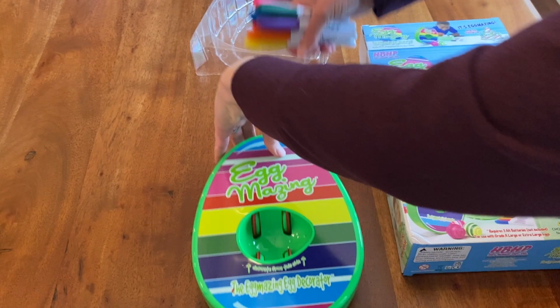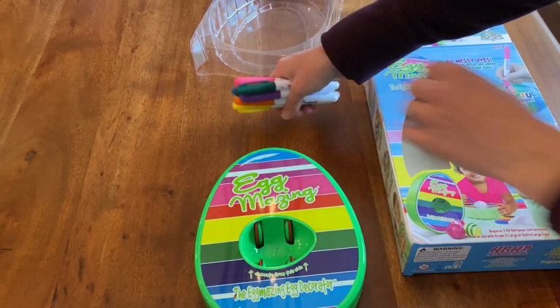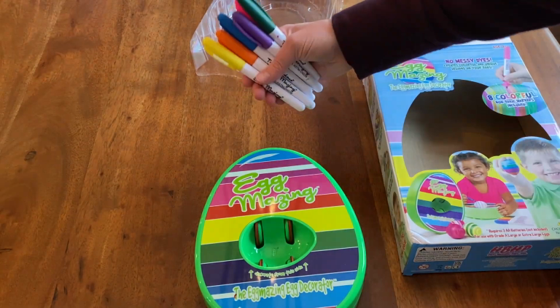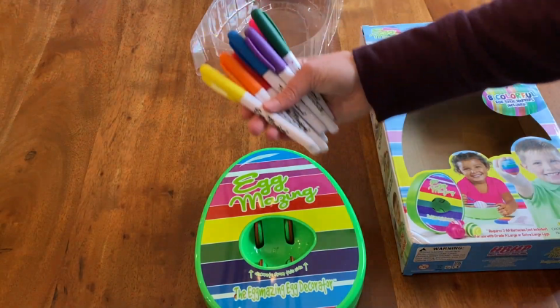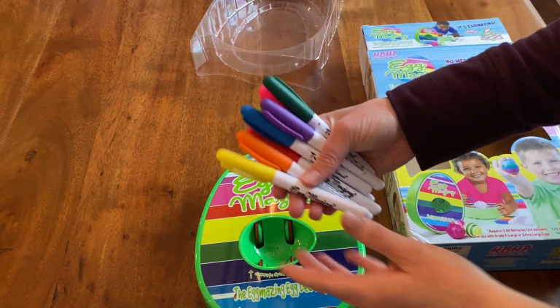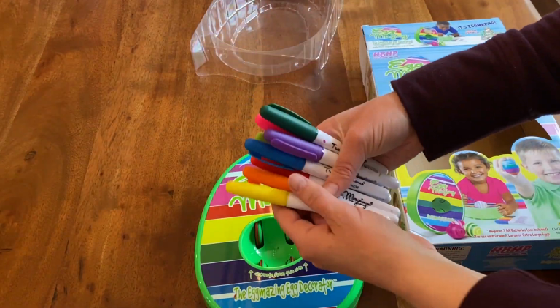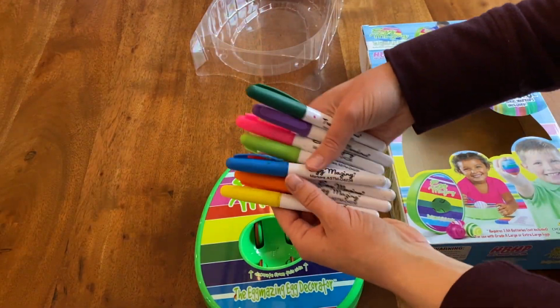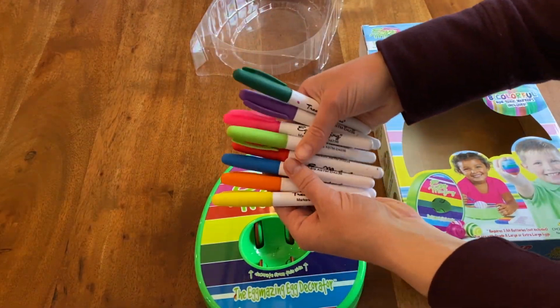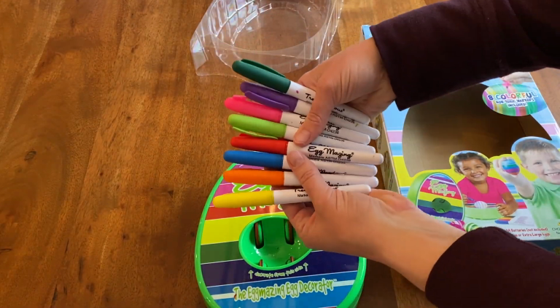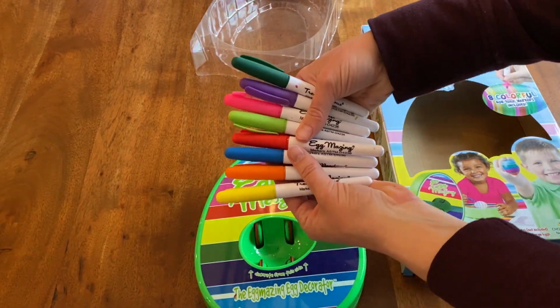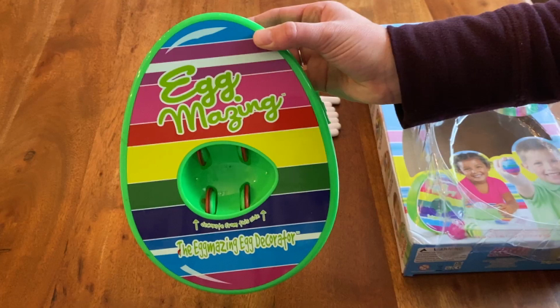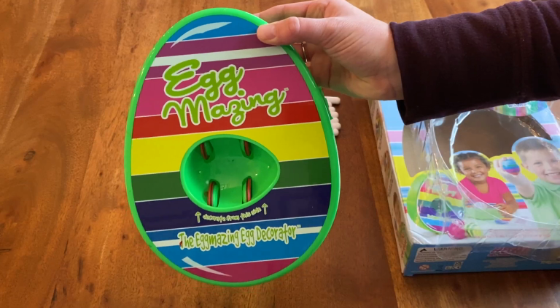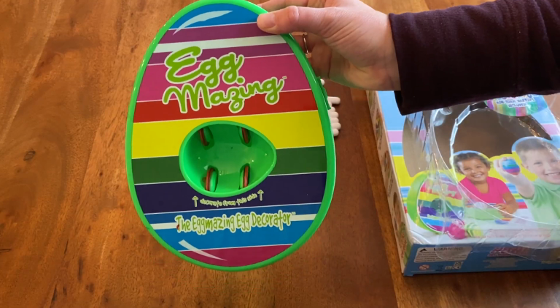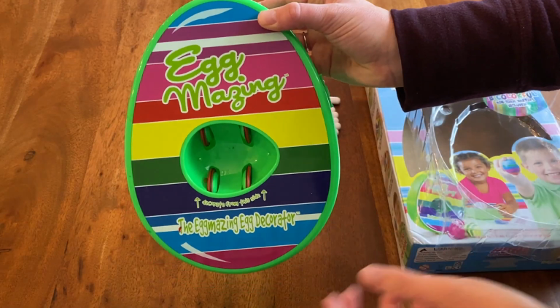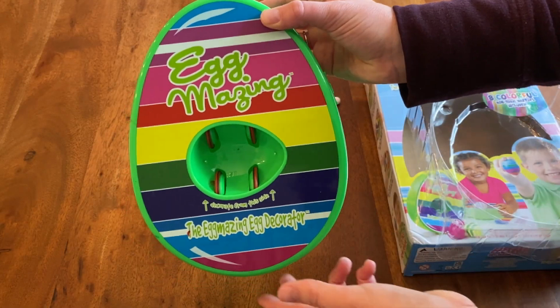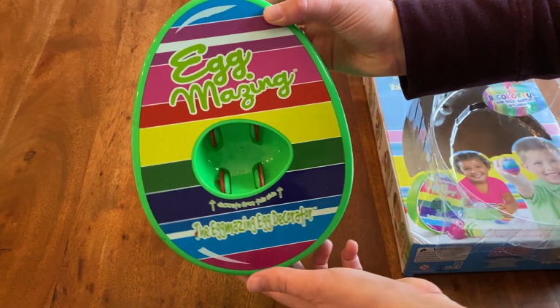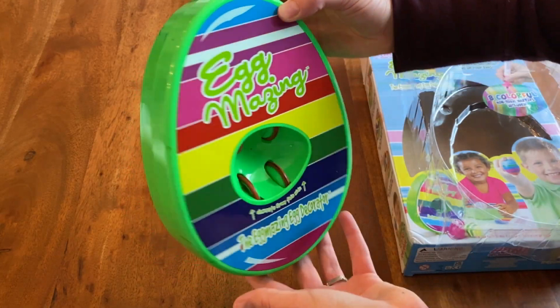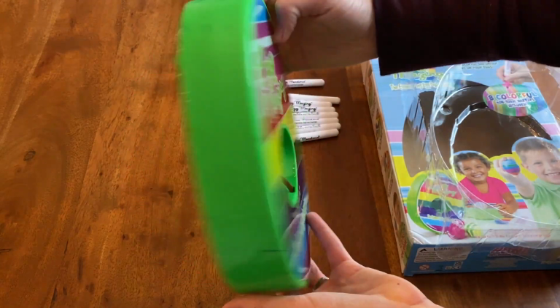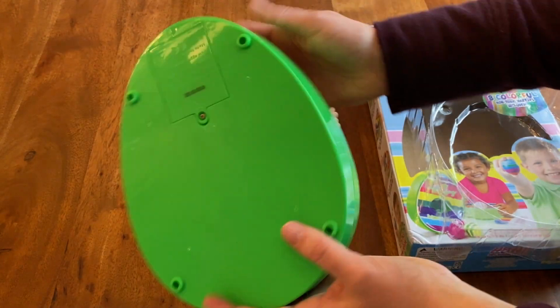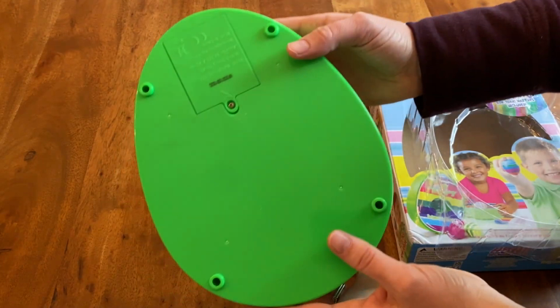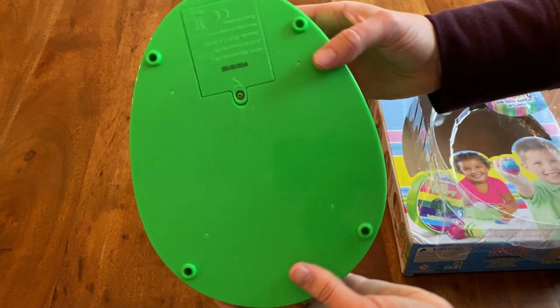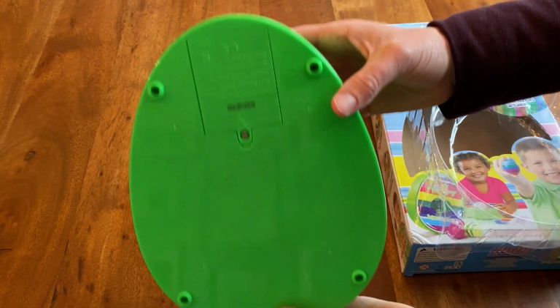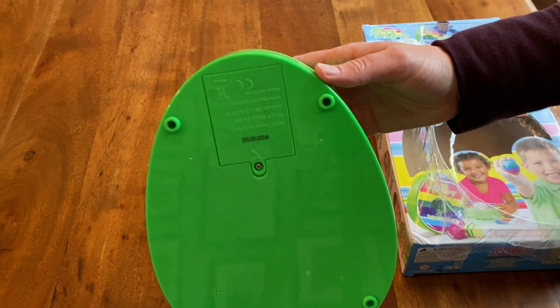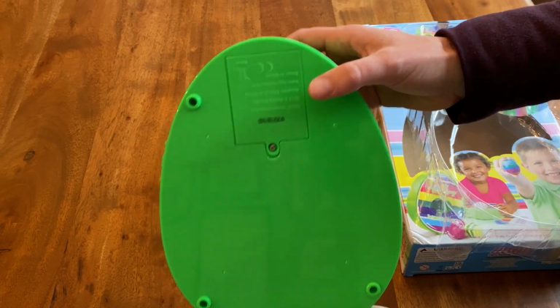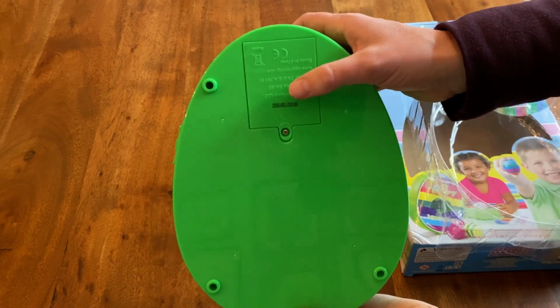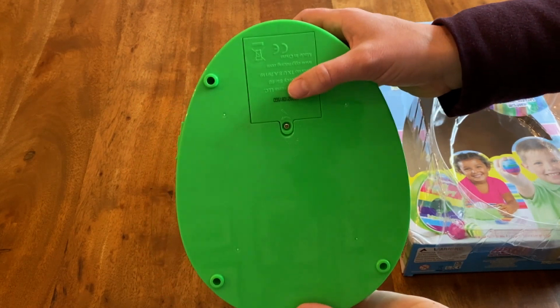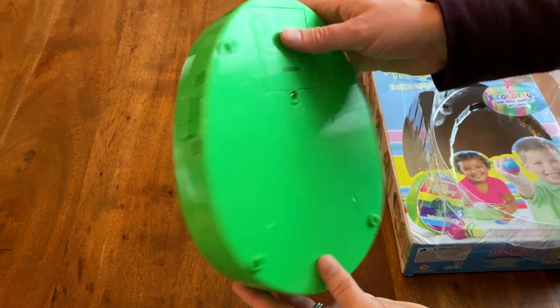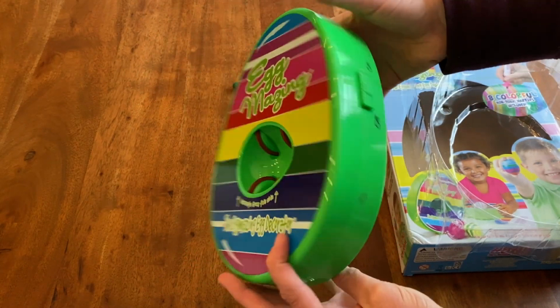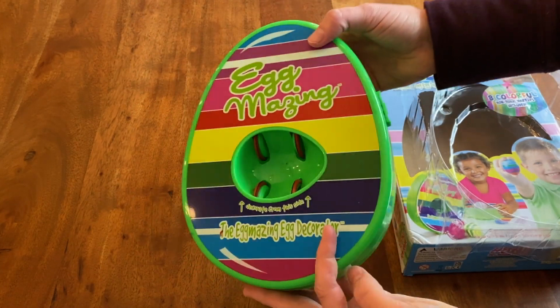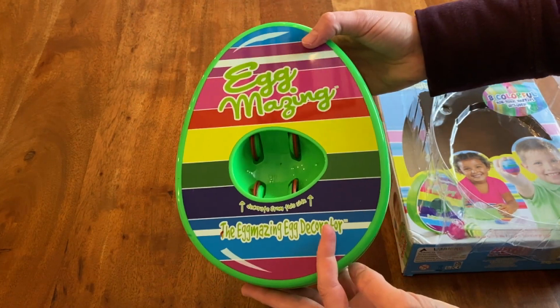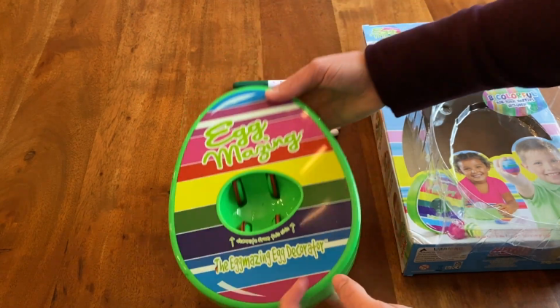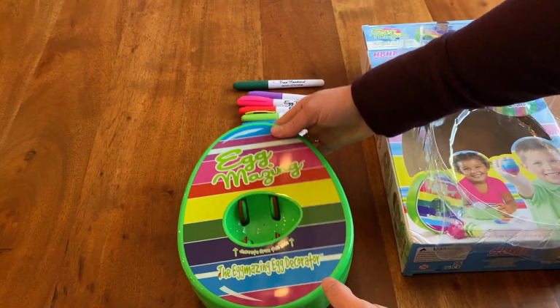Each version requires 3 AA batteries which are not included. There's a simple on and off switch at the side. This is simple enough that my 3 year old can do it.